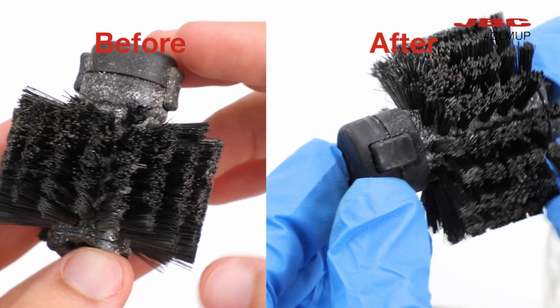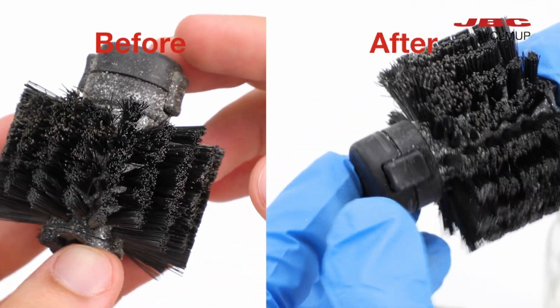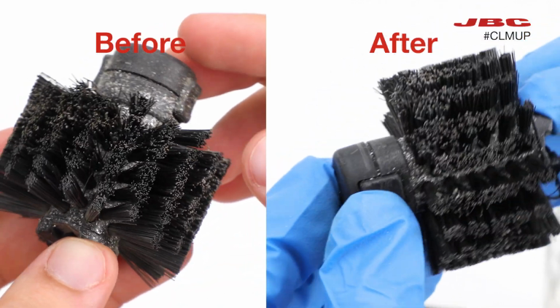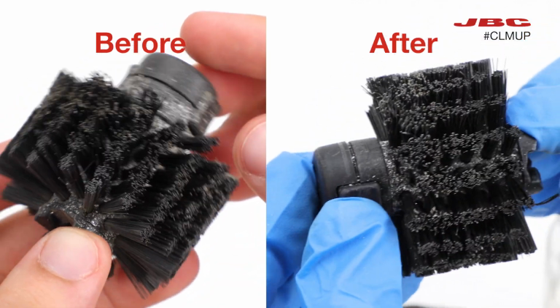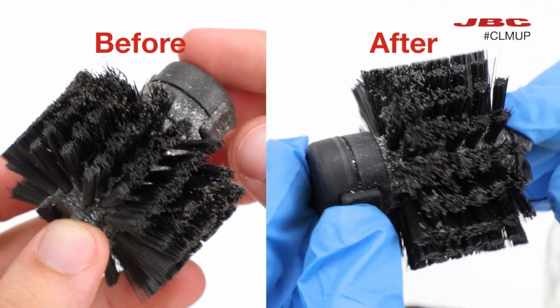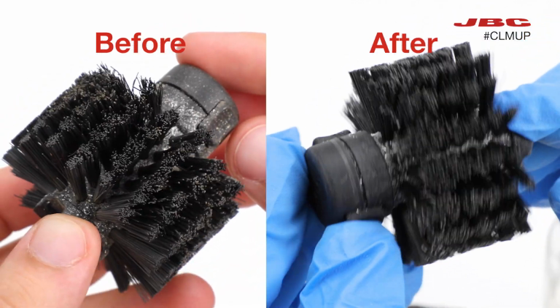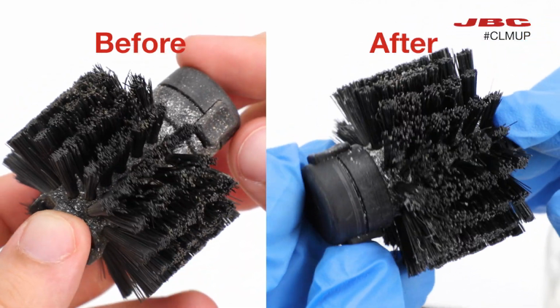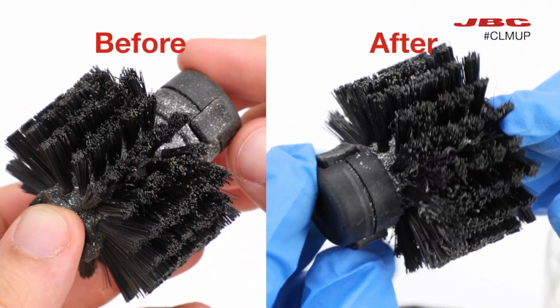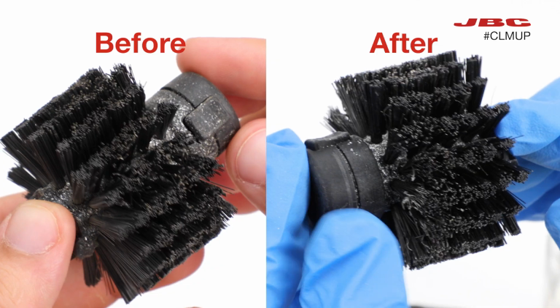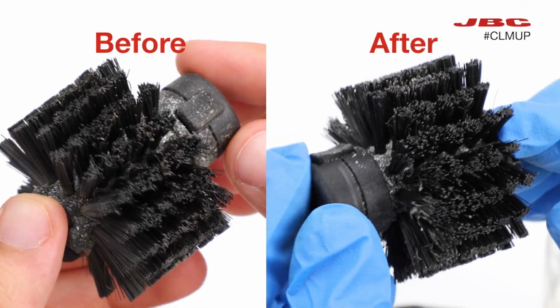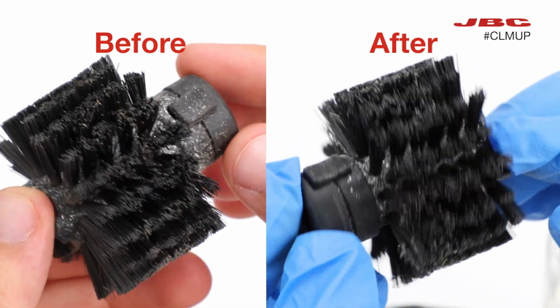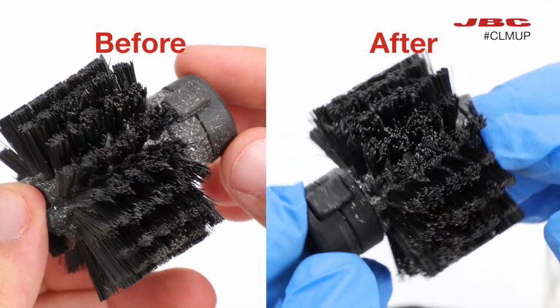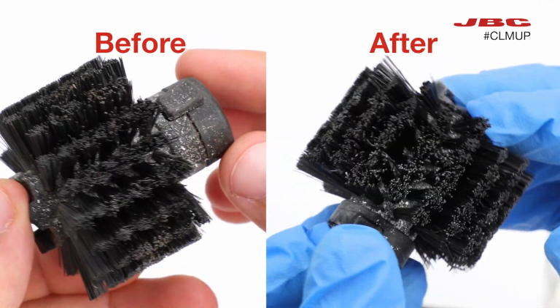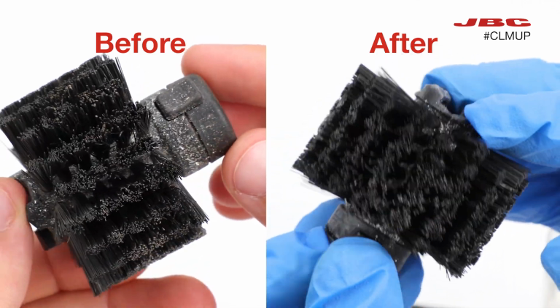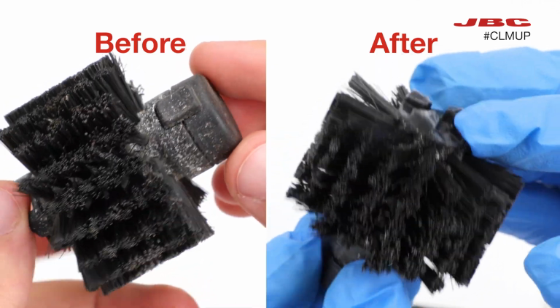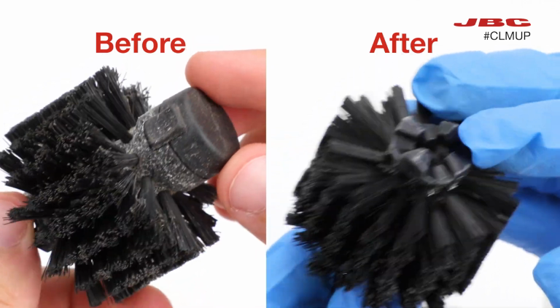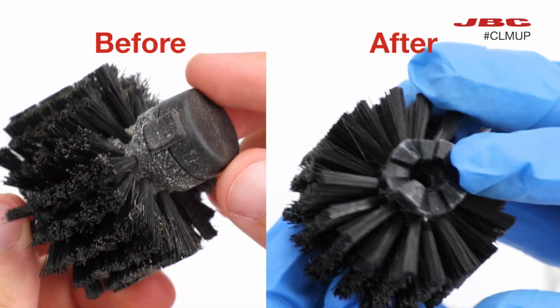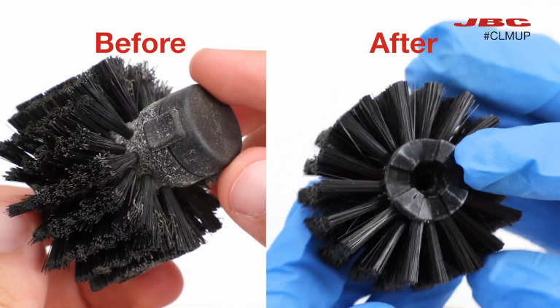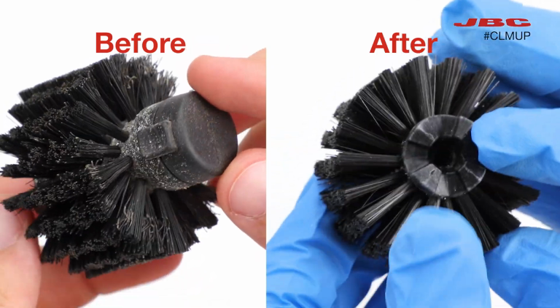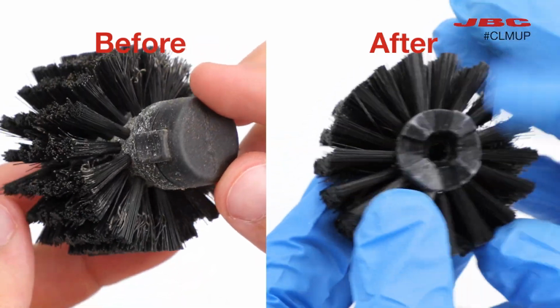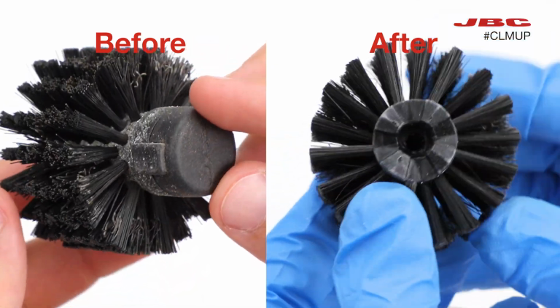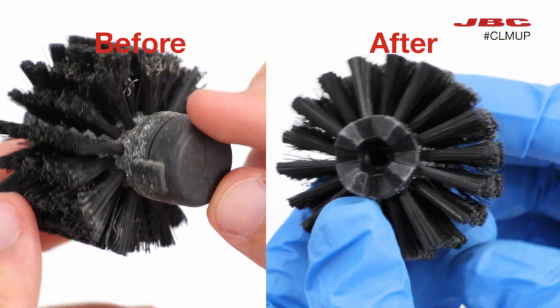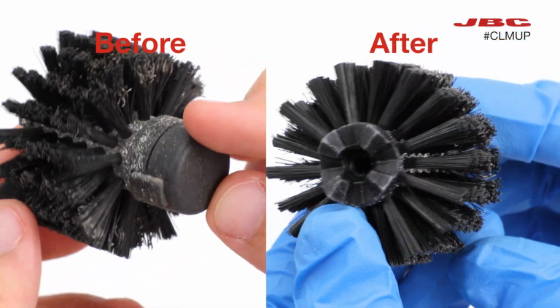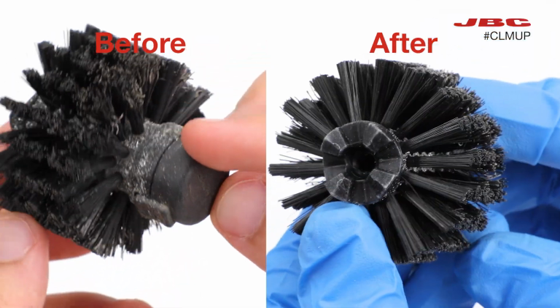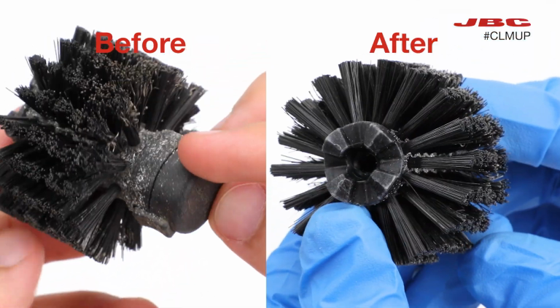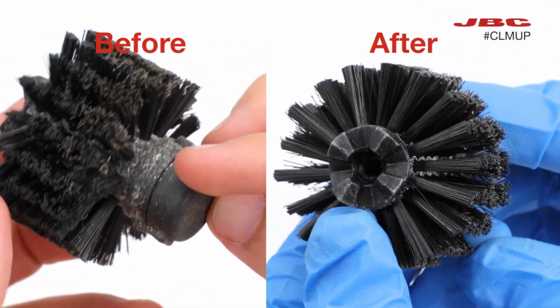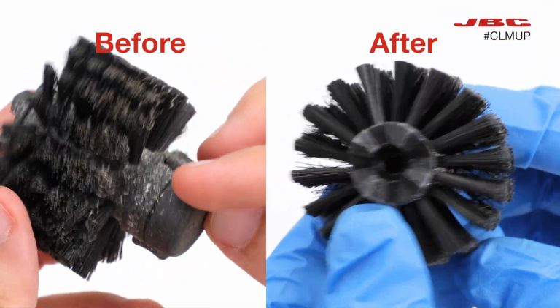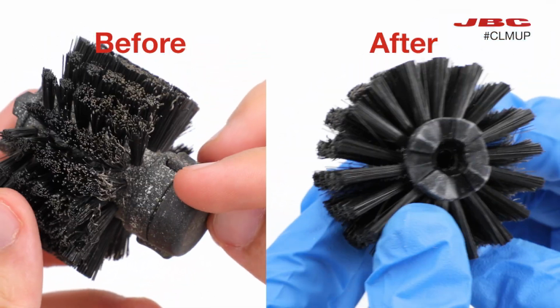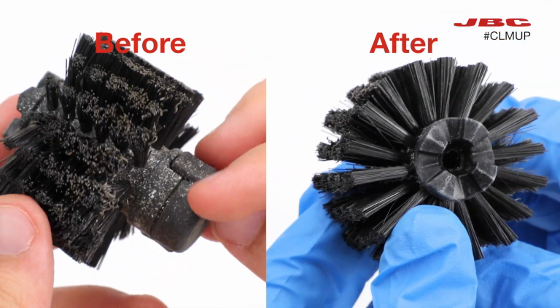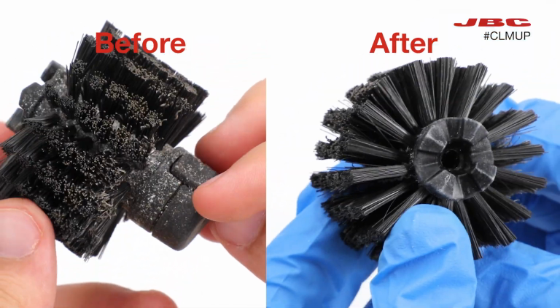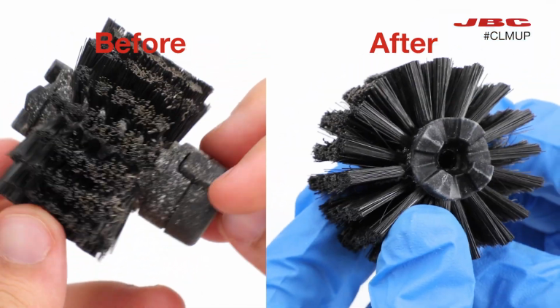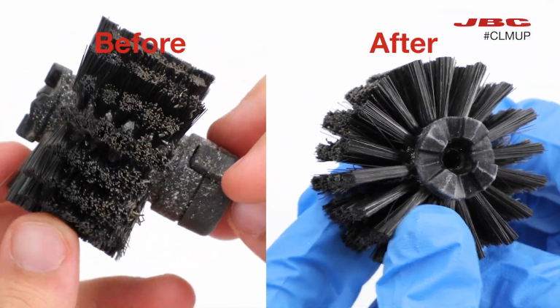You can see here the difference between two used brushes — one that we just cleaned and the other that is dirty.